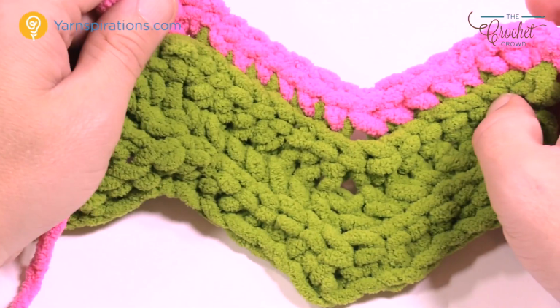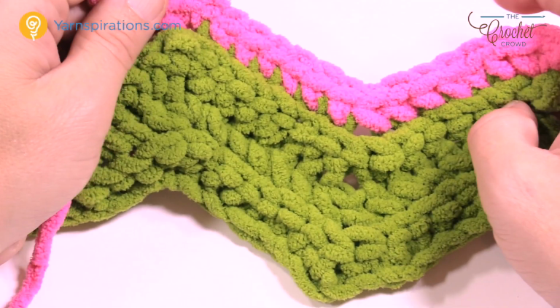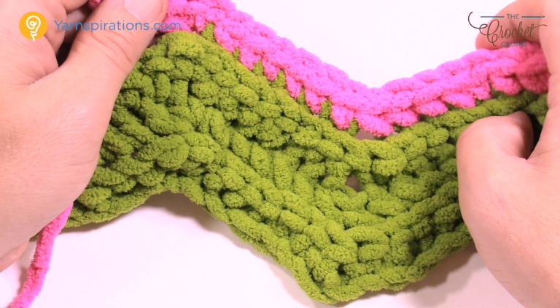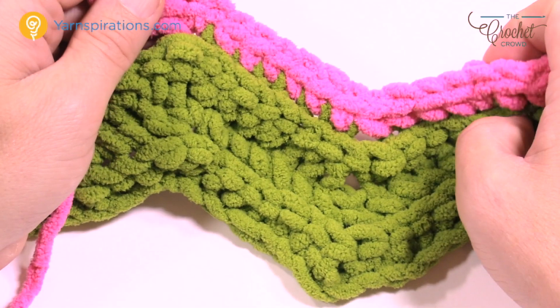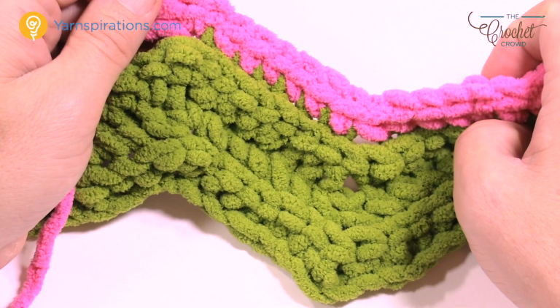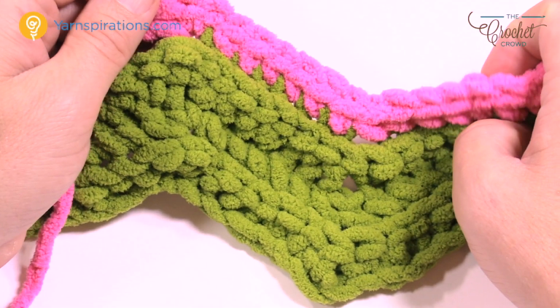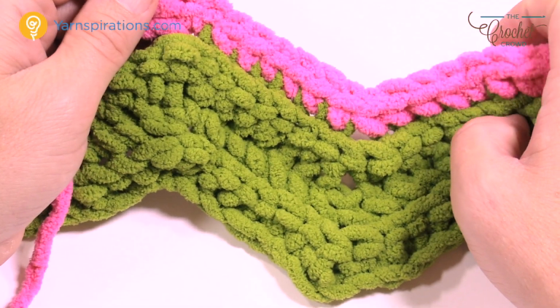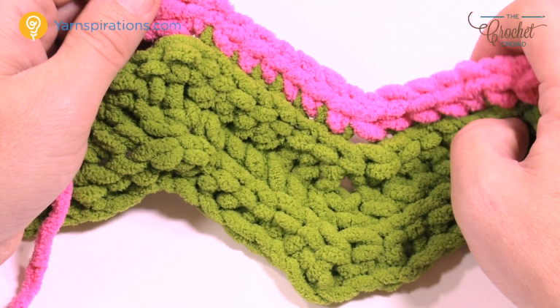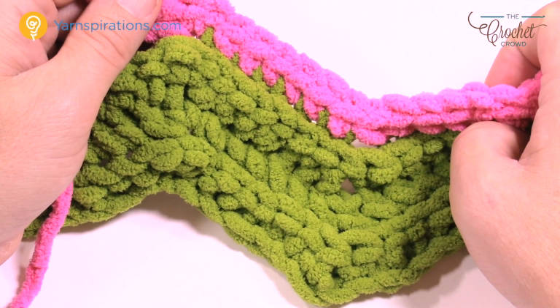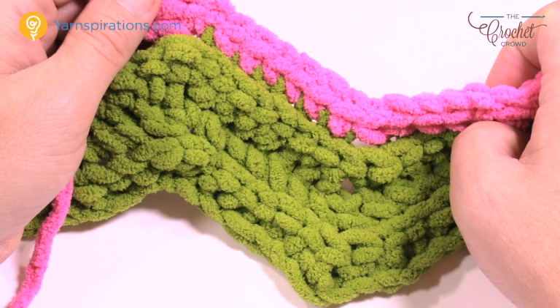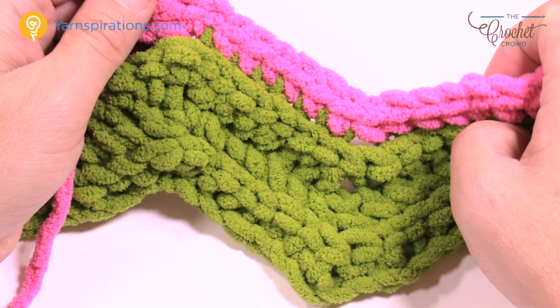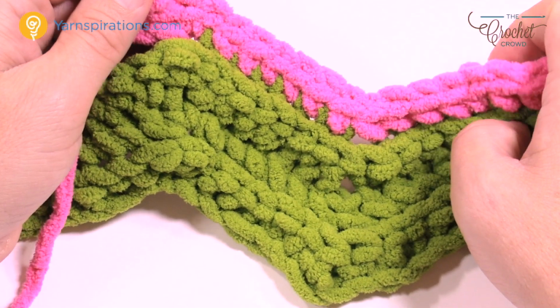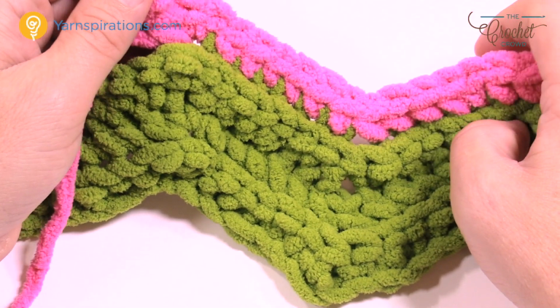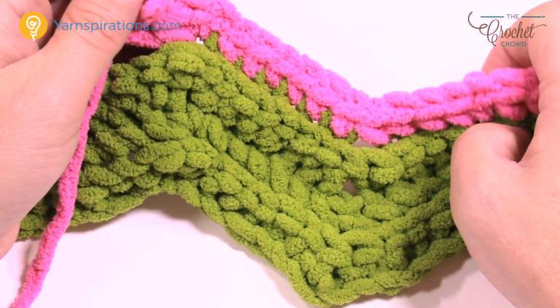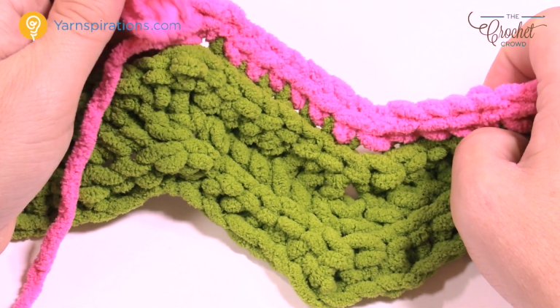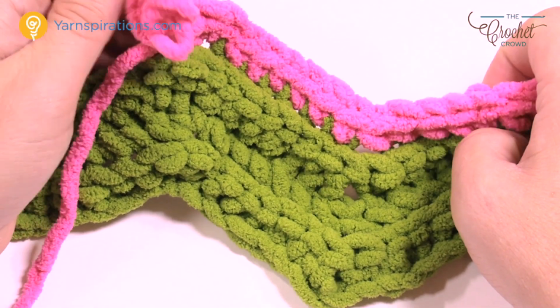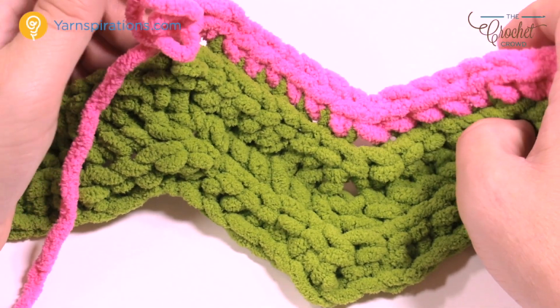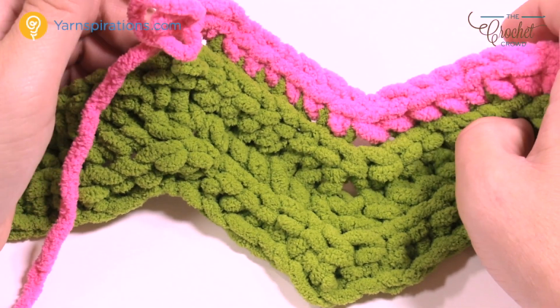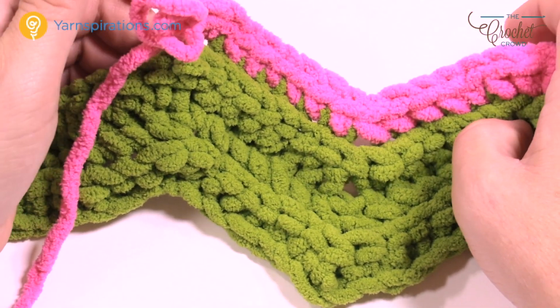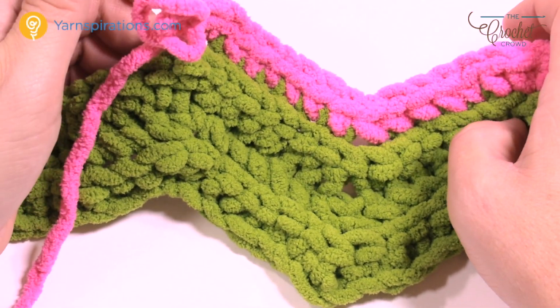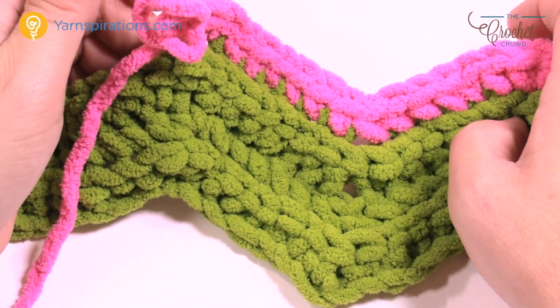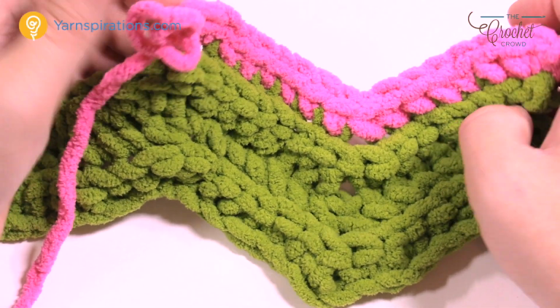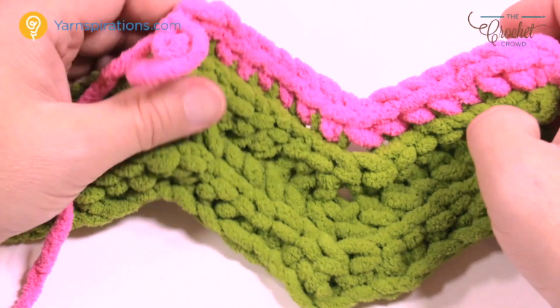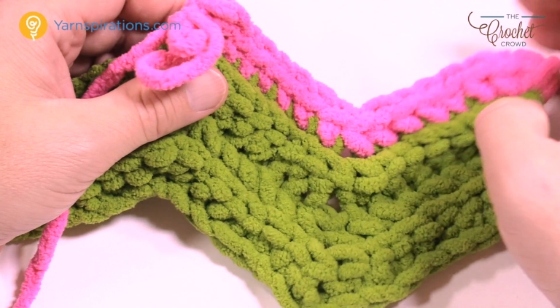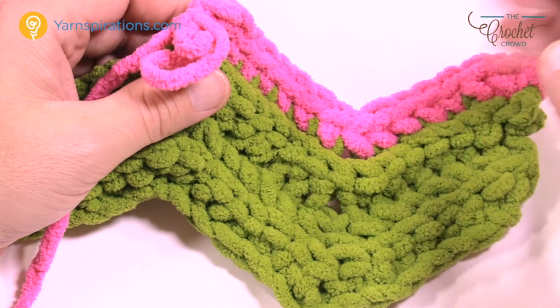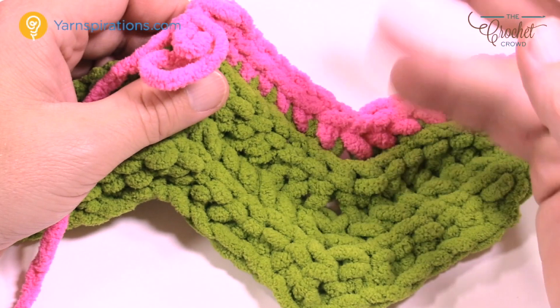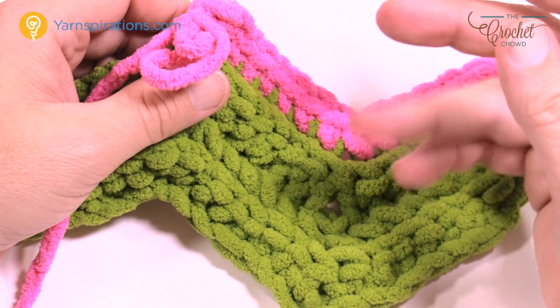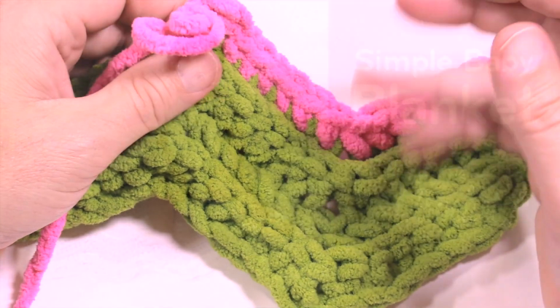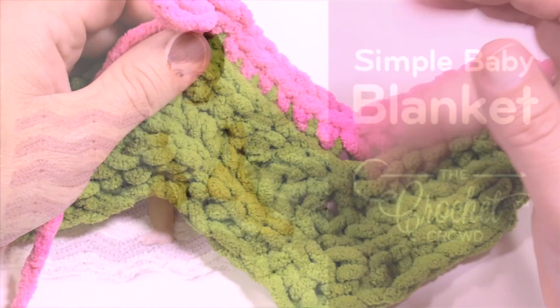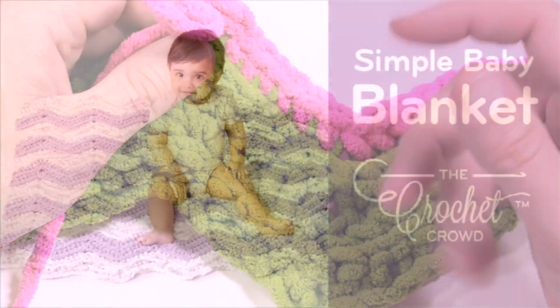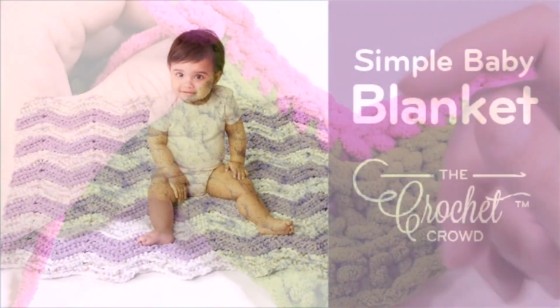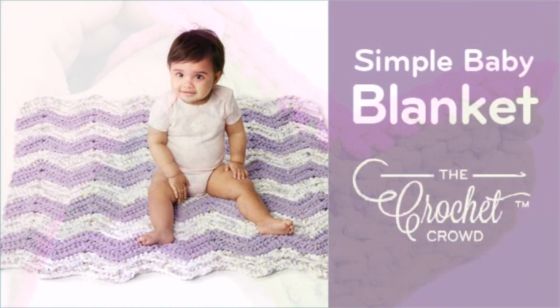Until next time, I'm Mikey on behalf of Yarnspirations as well as thecrochetcrowd.com. We'll see you again real soon. Bye bye.